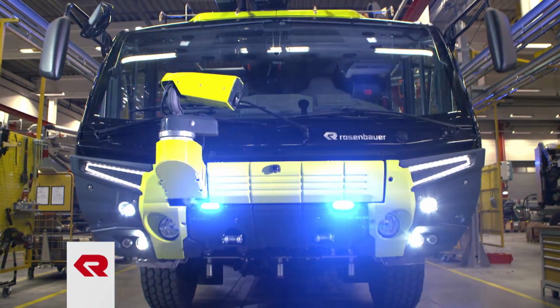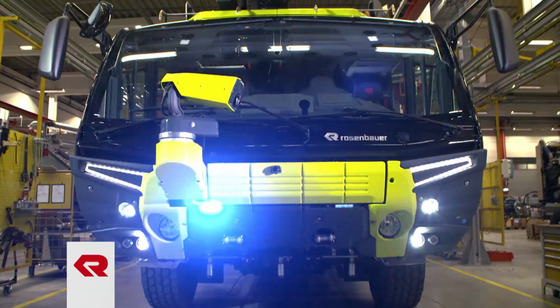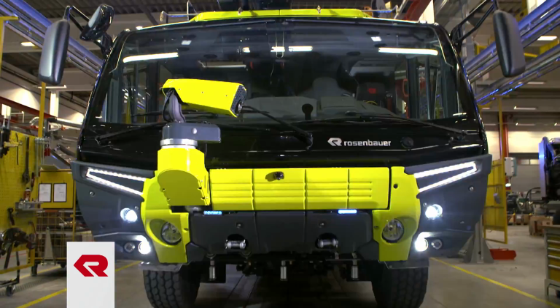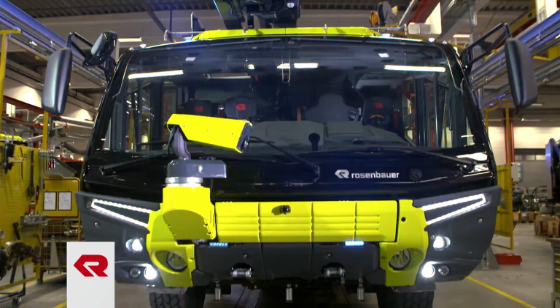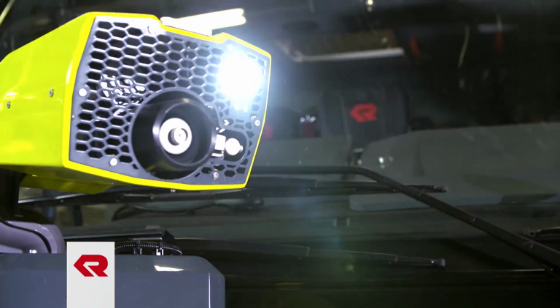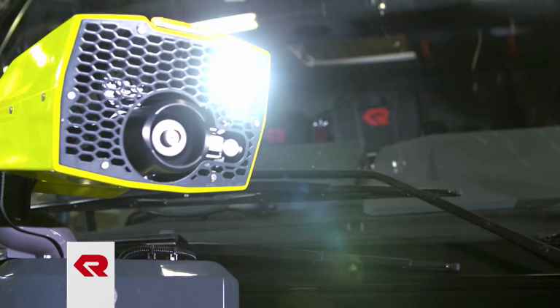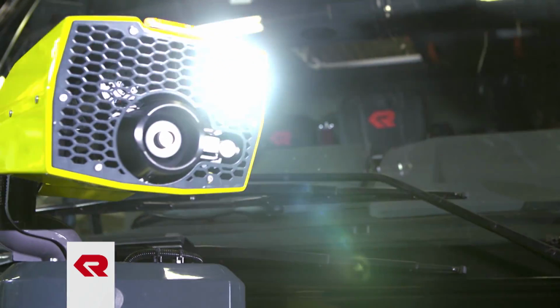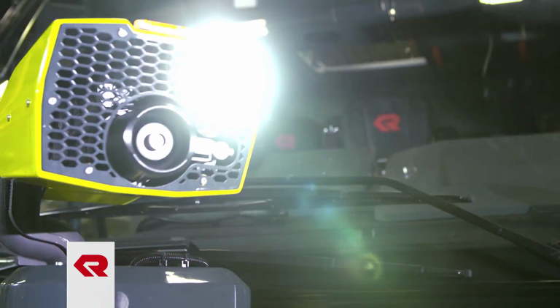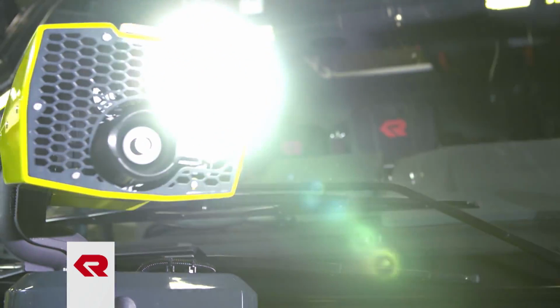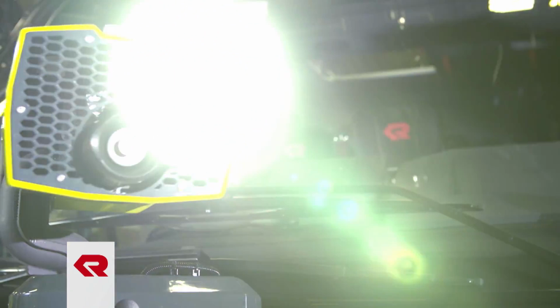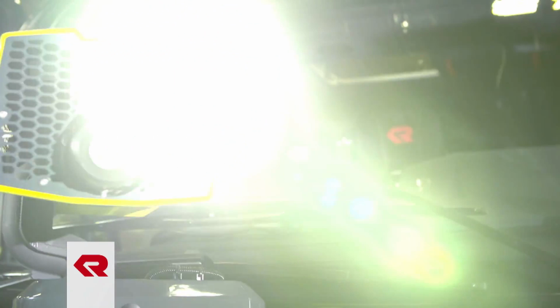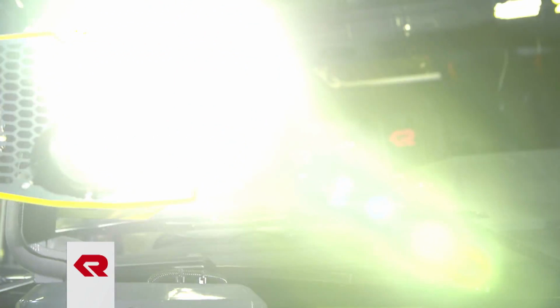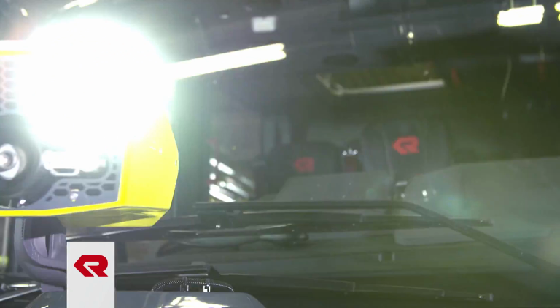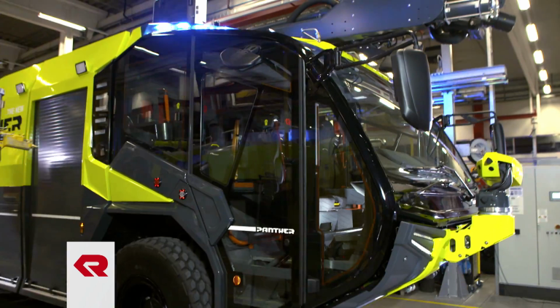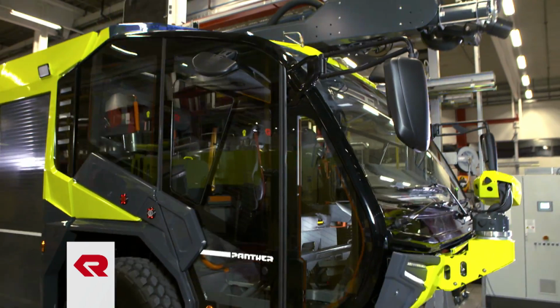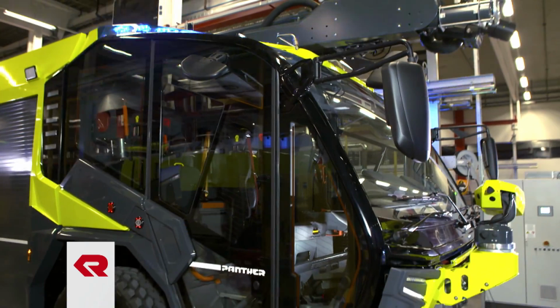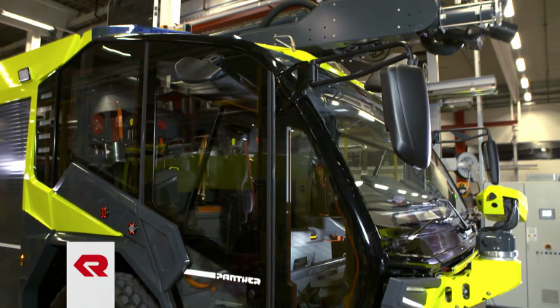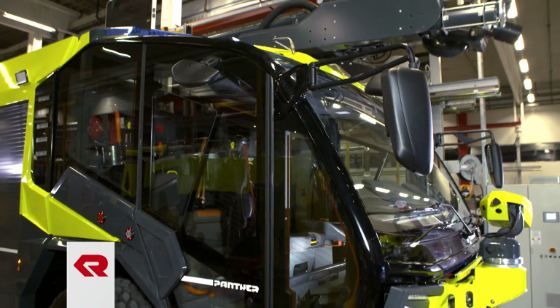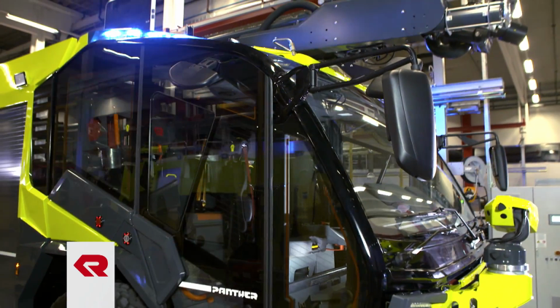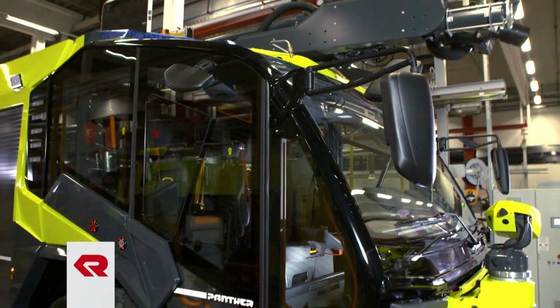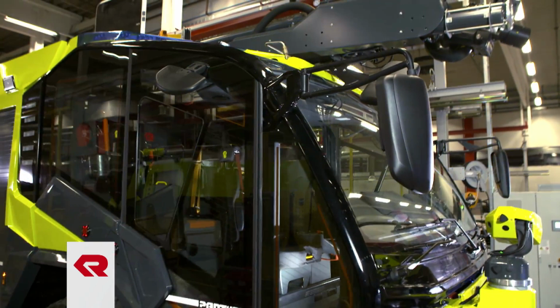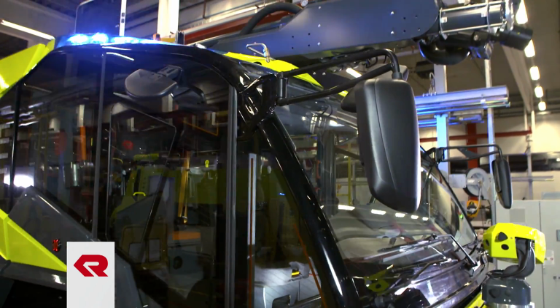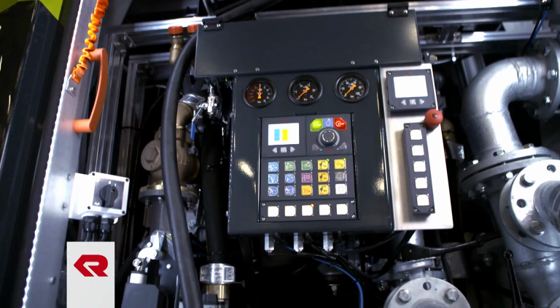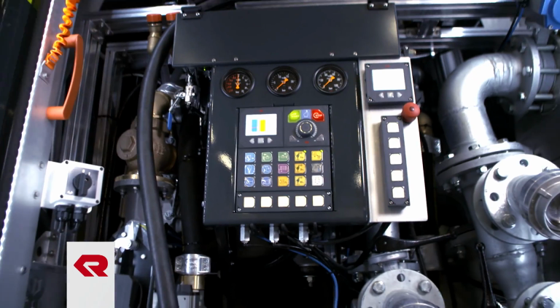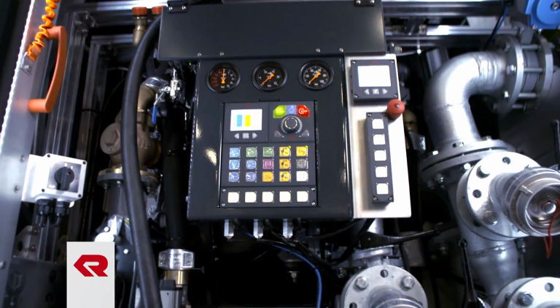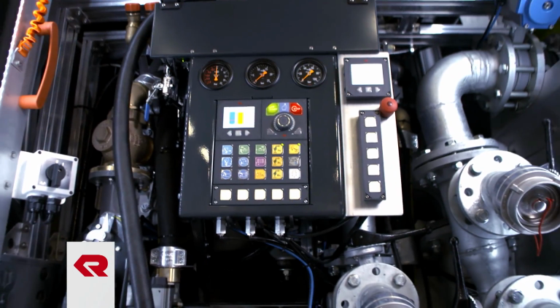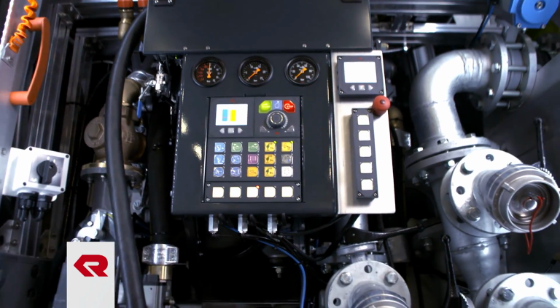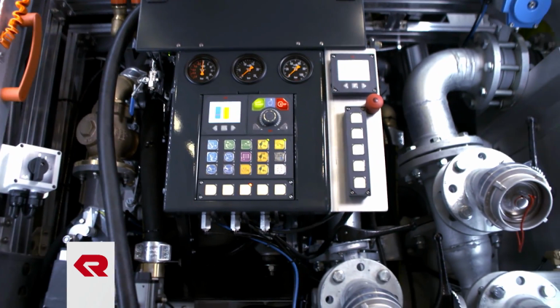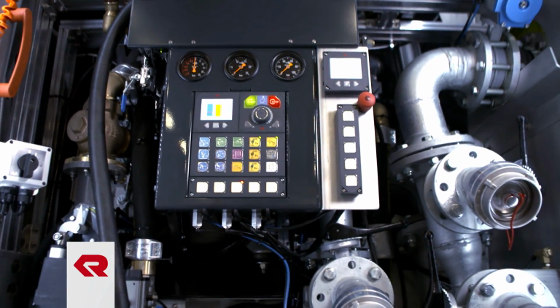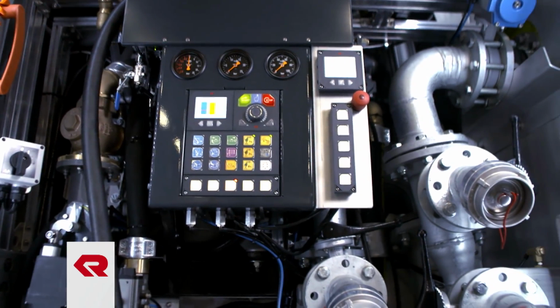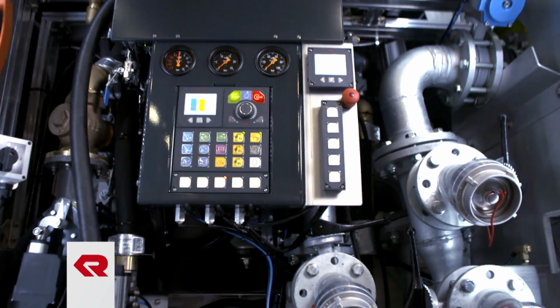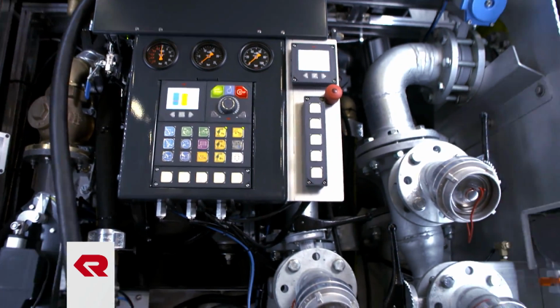The new Panther from Rosenbauer. Faster. Stronger. Safer.